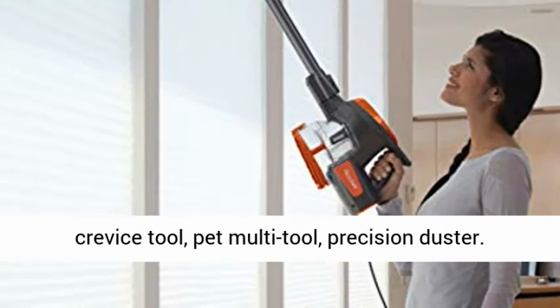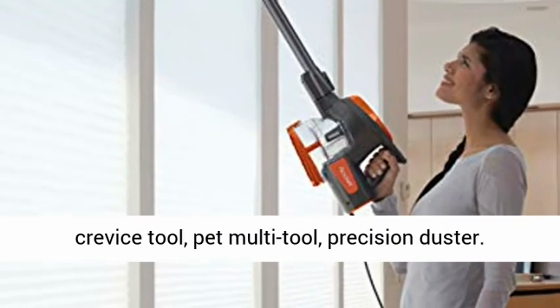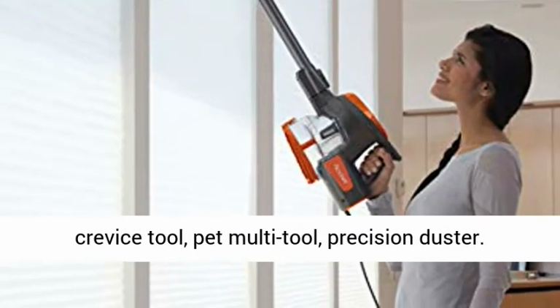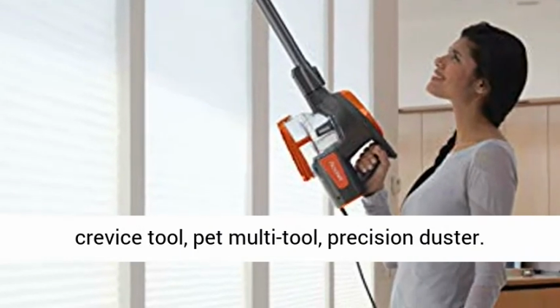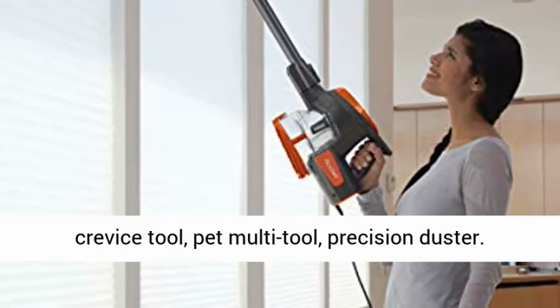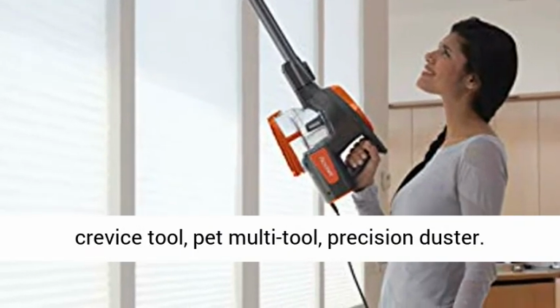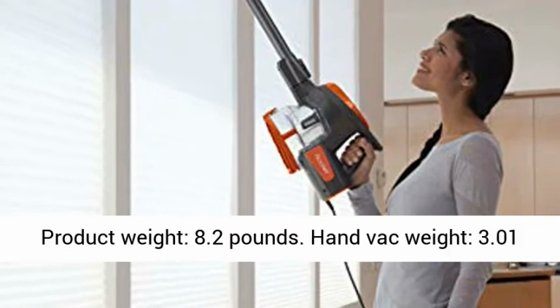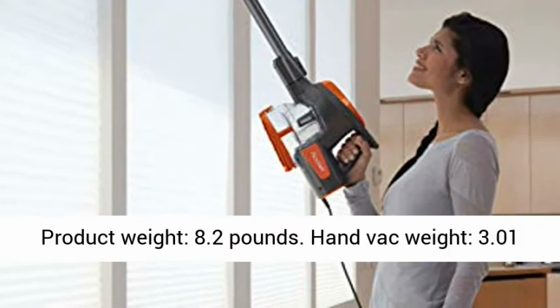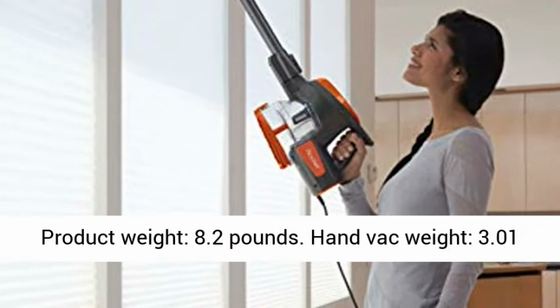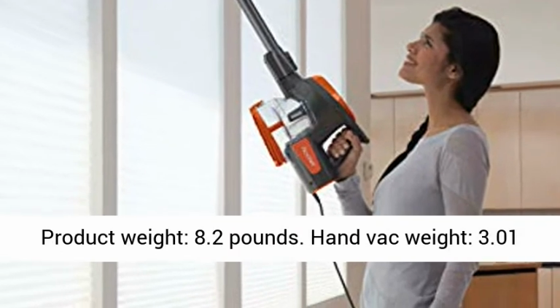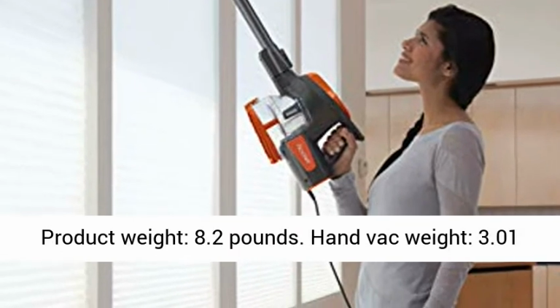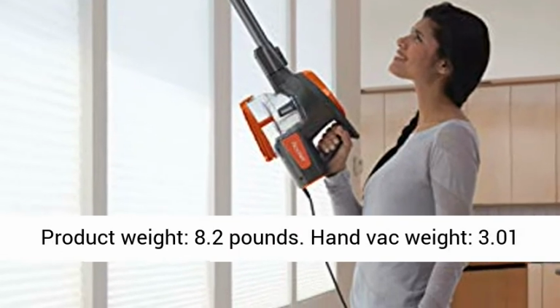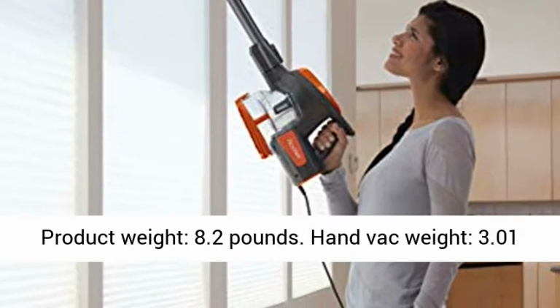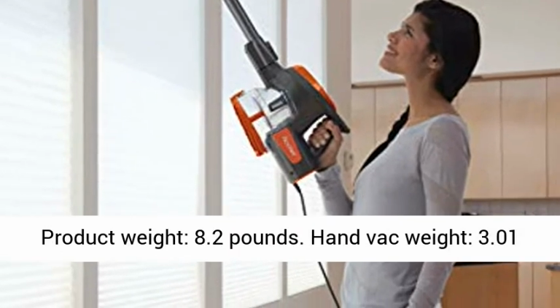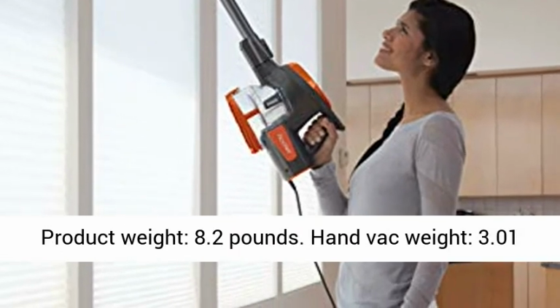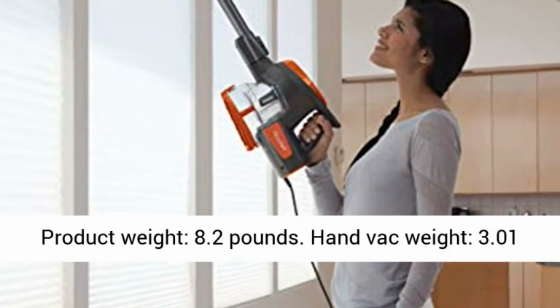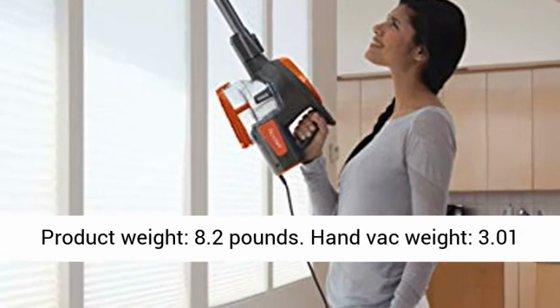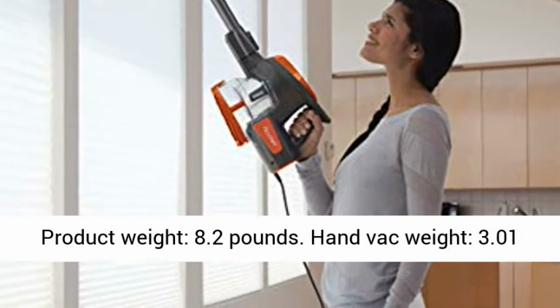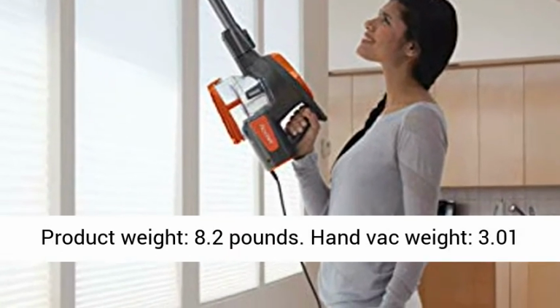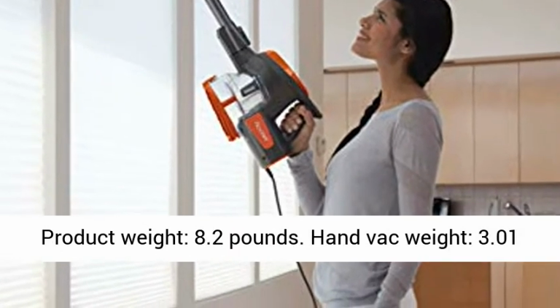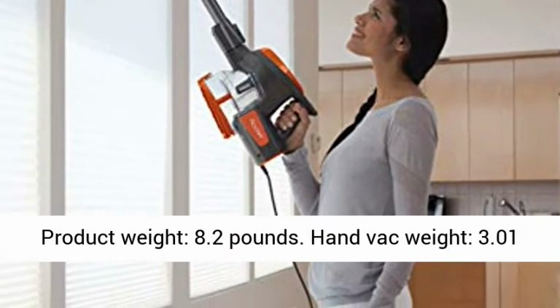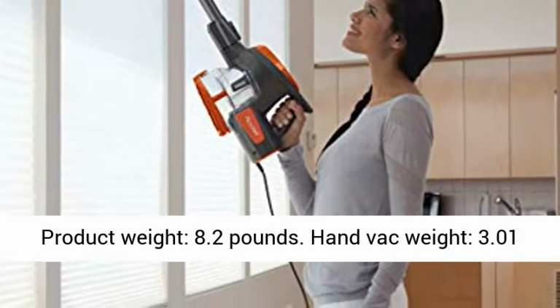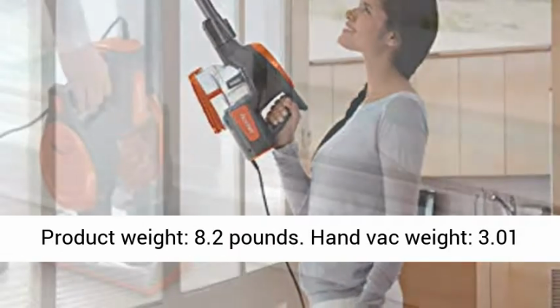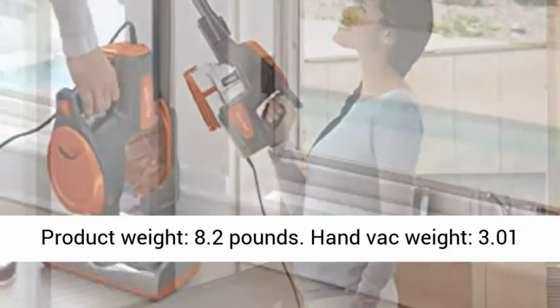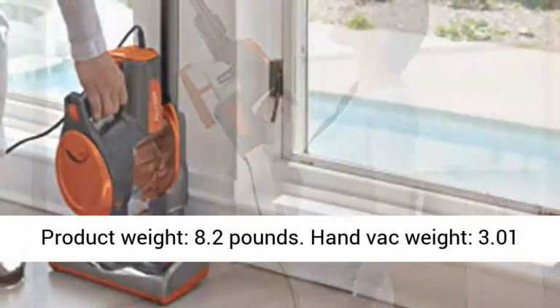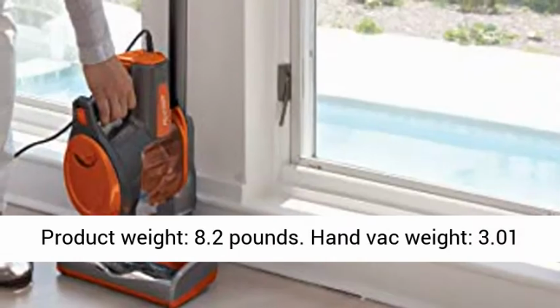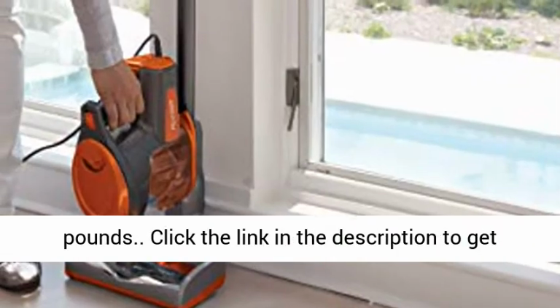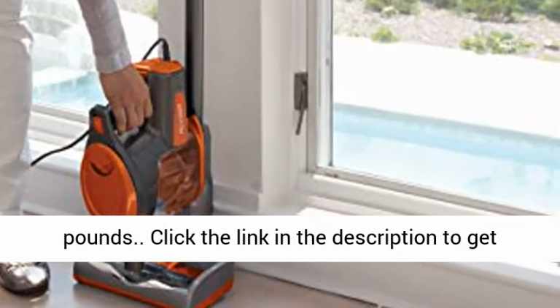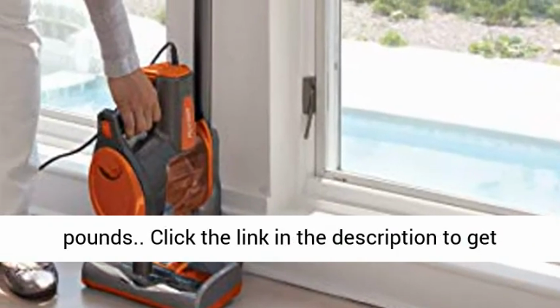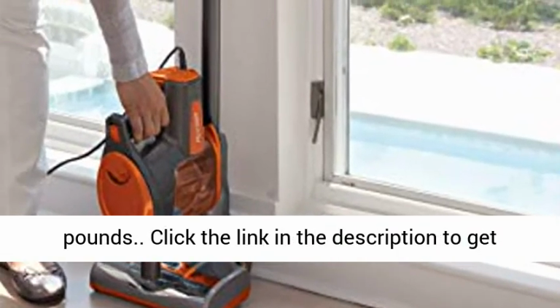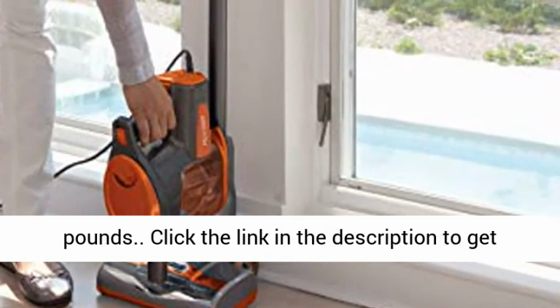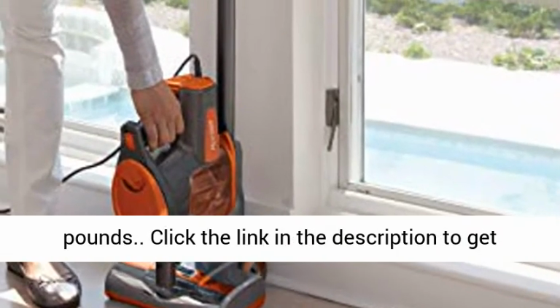Product Weight: 8.2 lb. Hand Vac Weight: 3.01 lb.